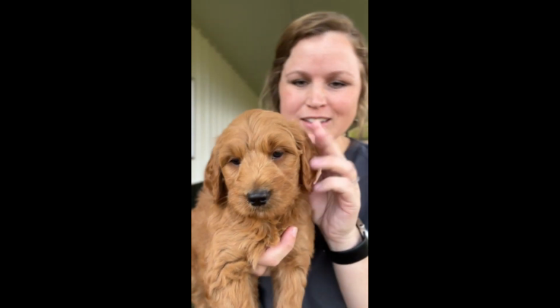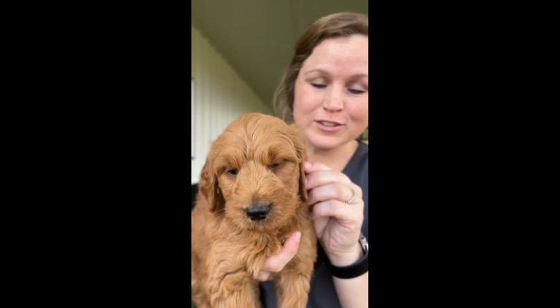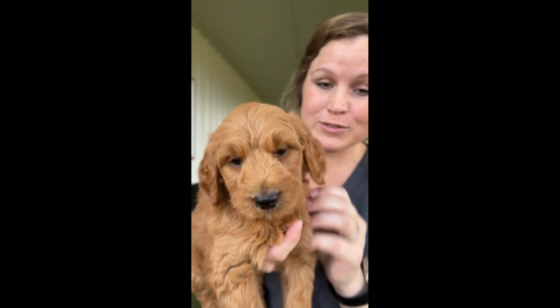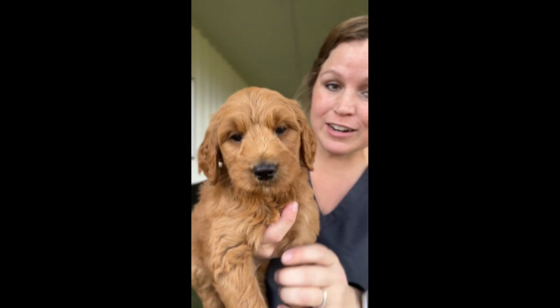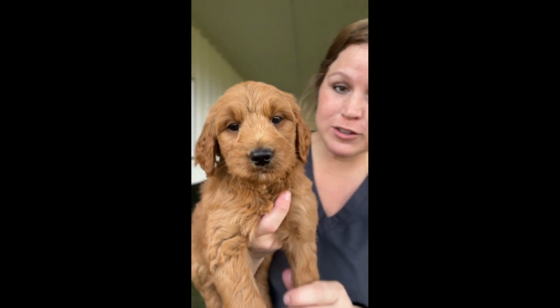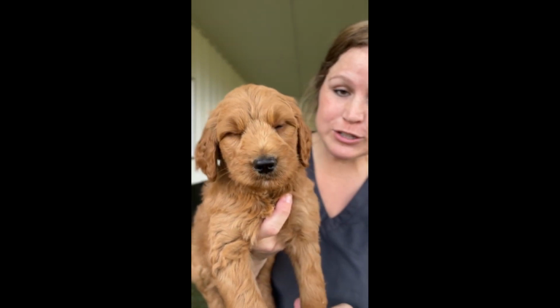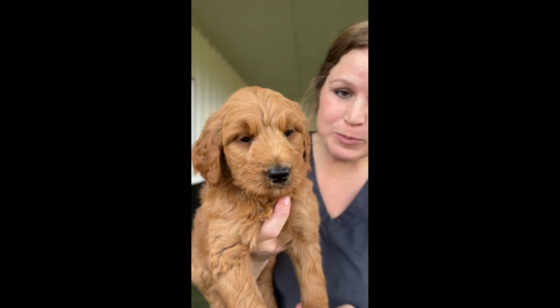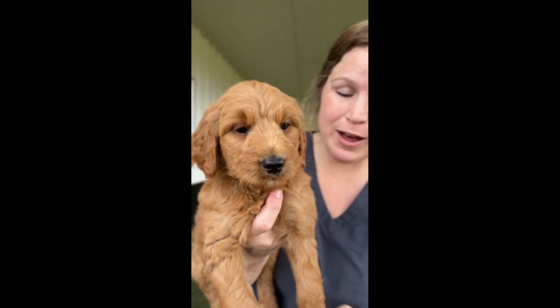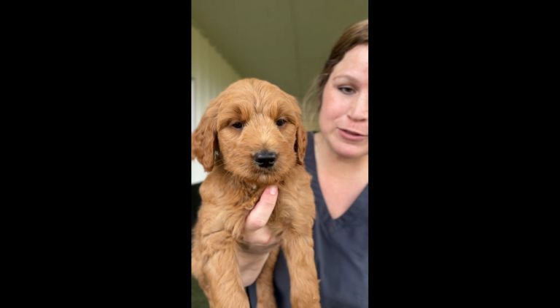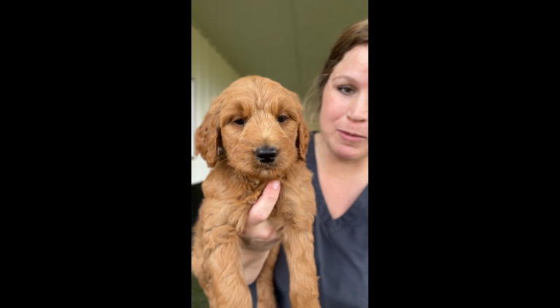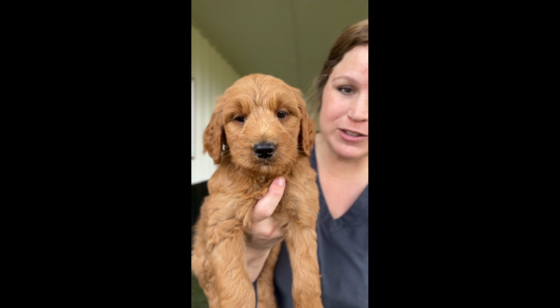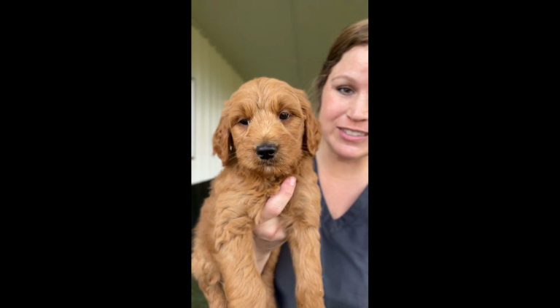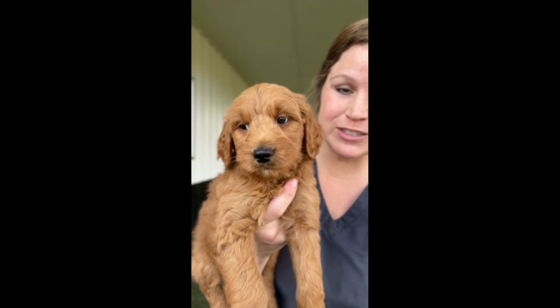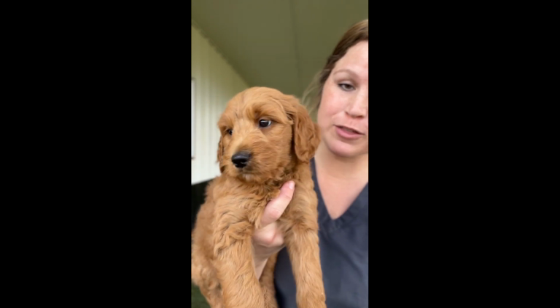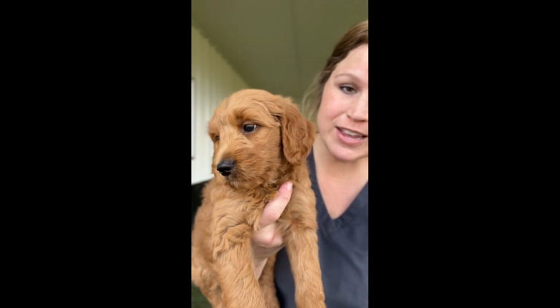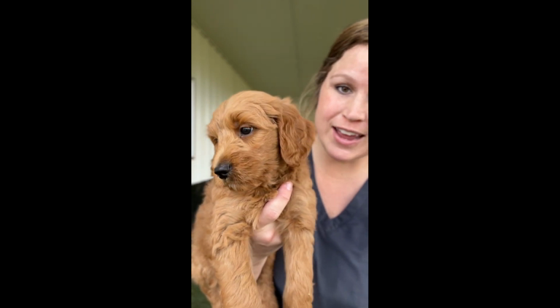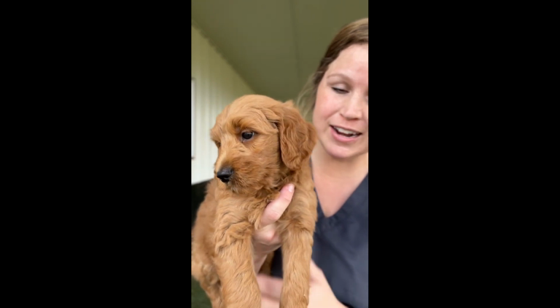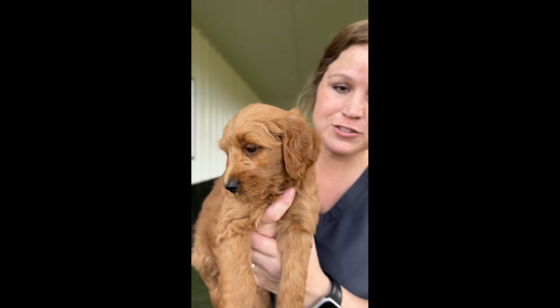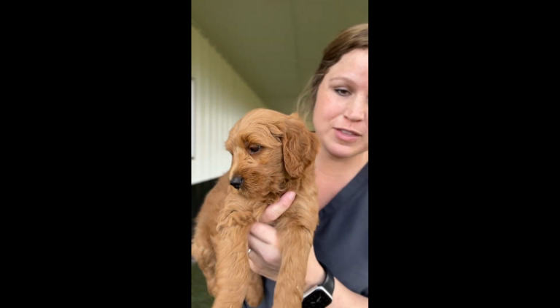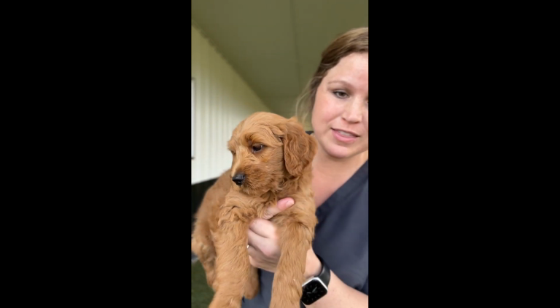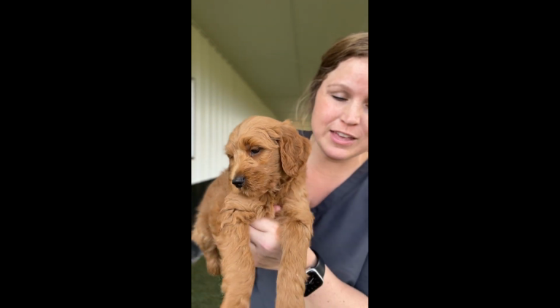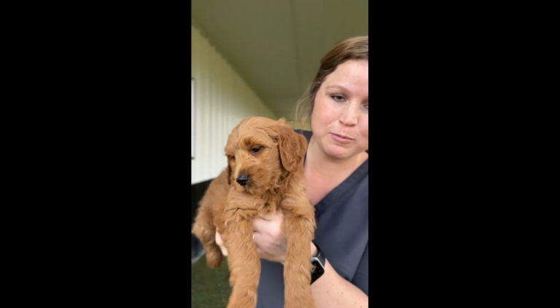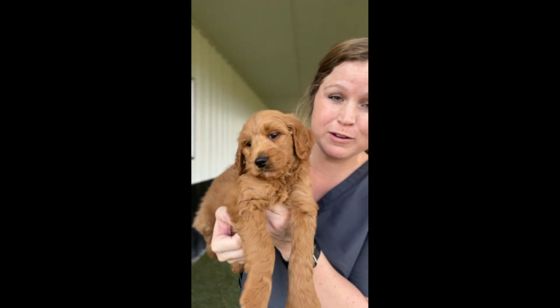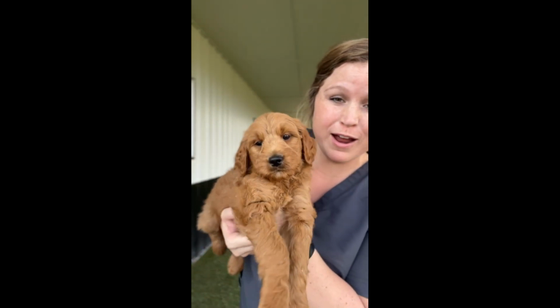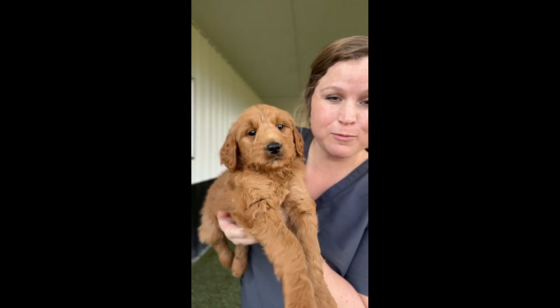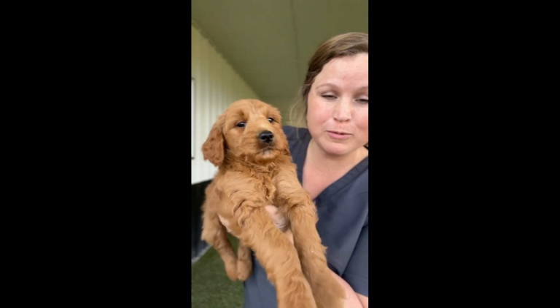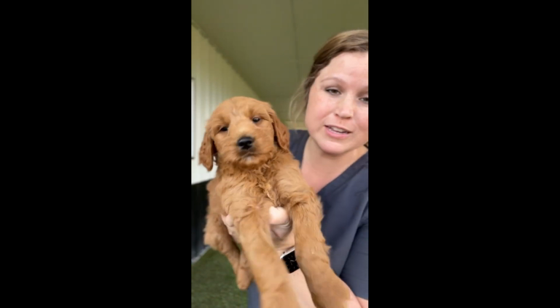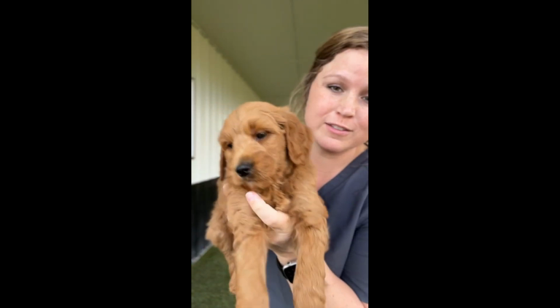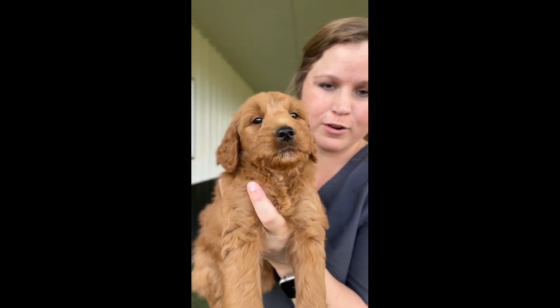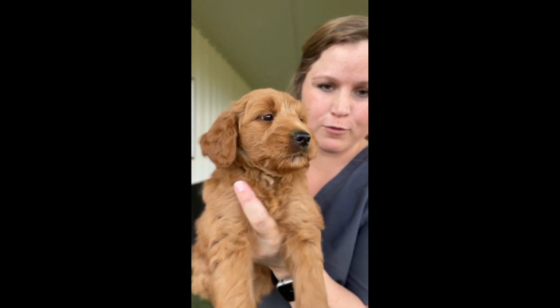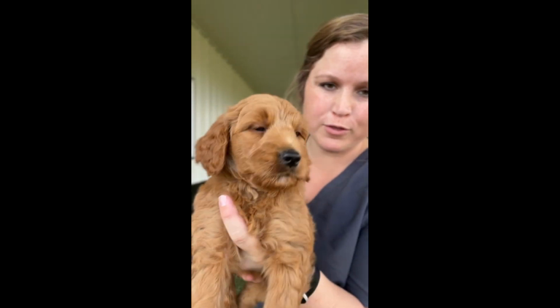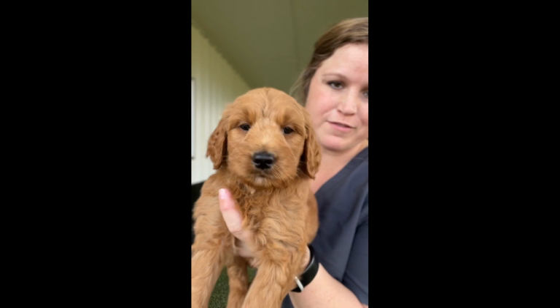Dad is 32 pounds, mom is 36 to 38, and I do think that he will be around probably 34, 35 pounds.